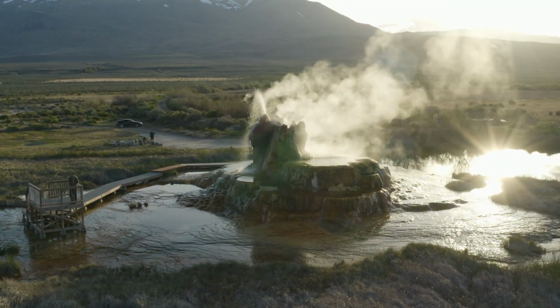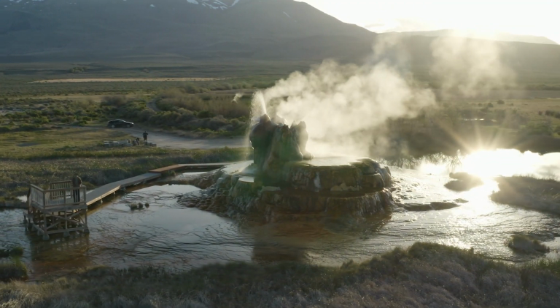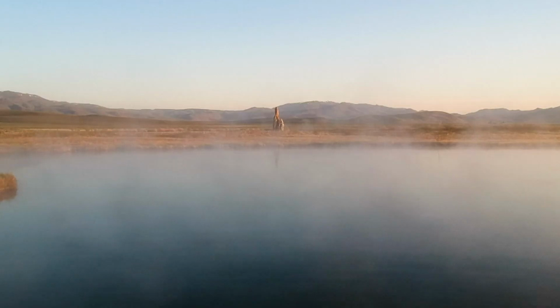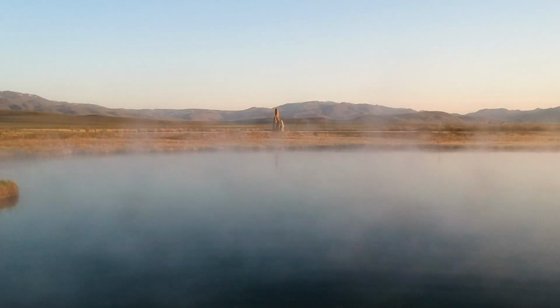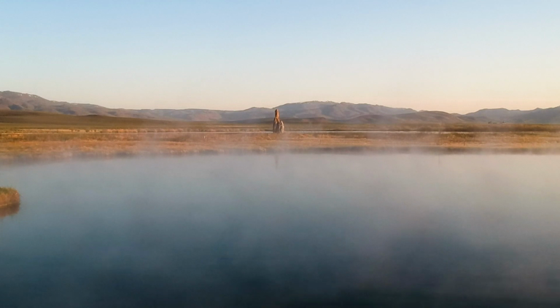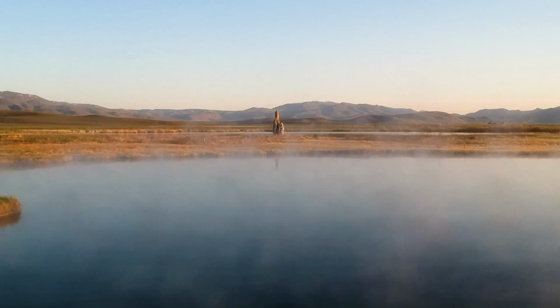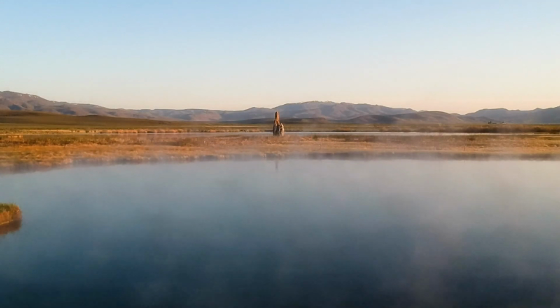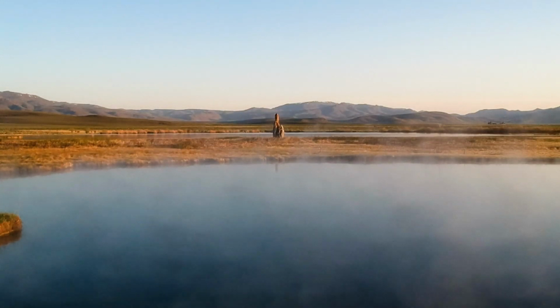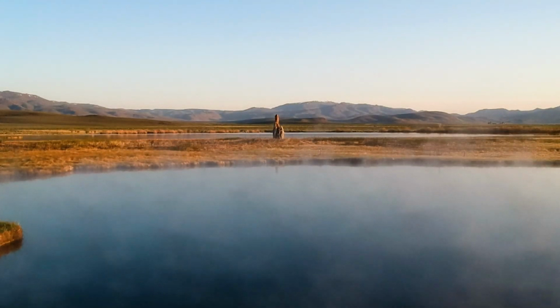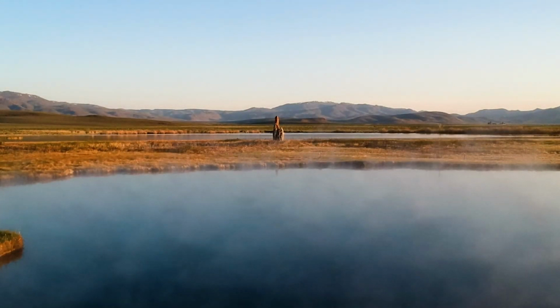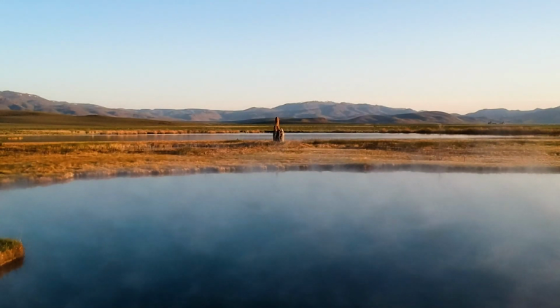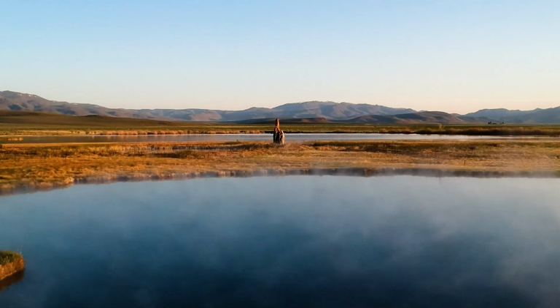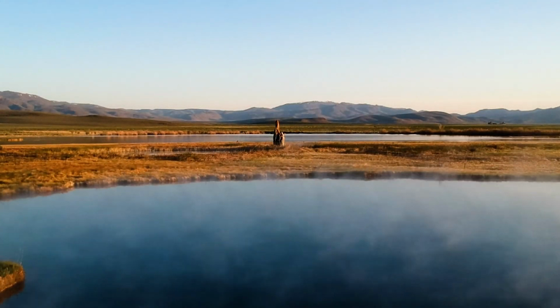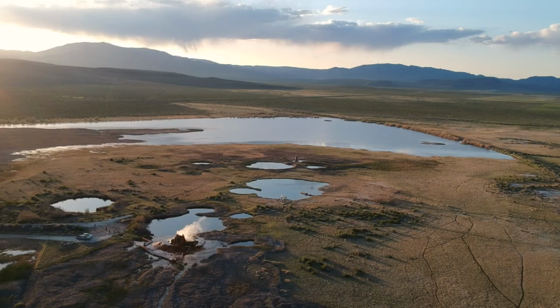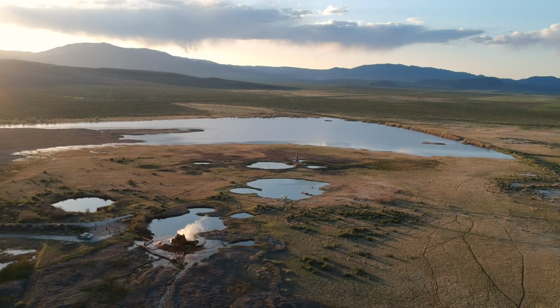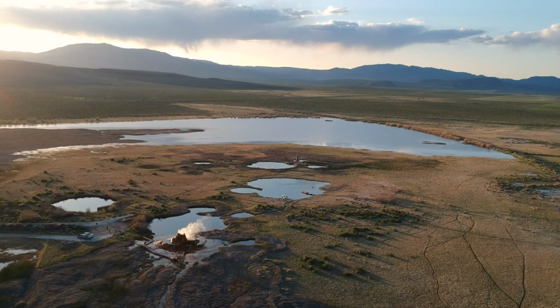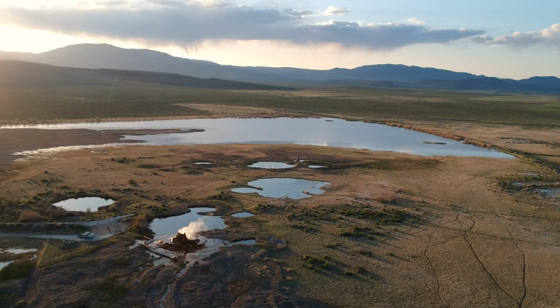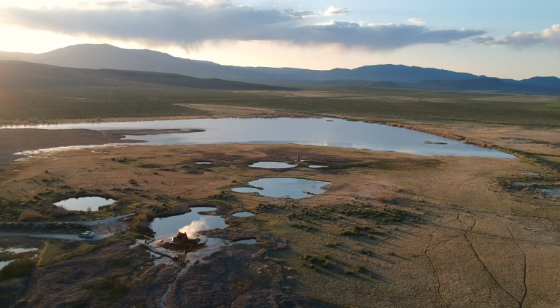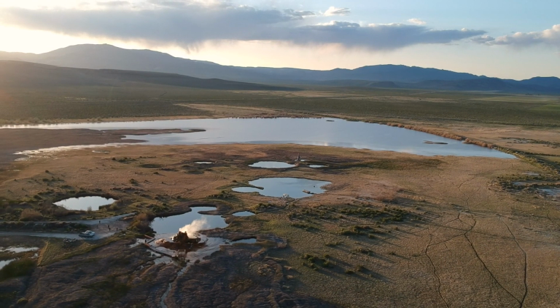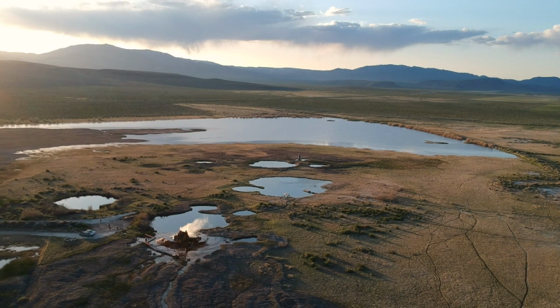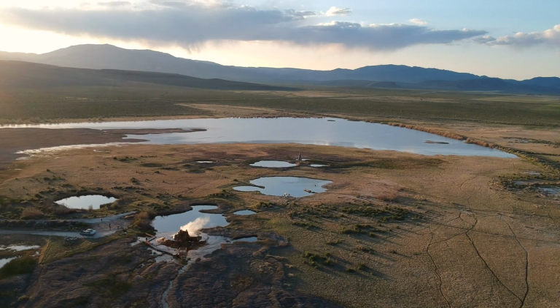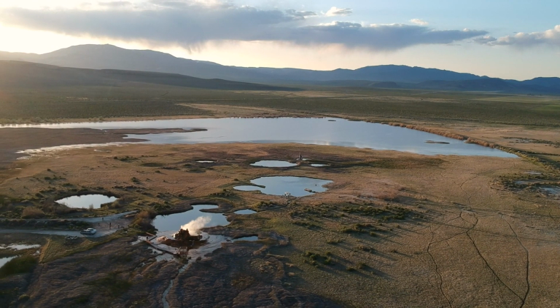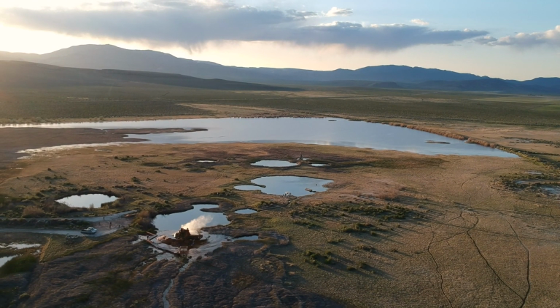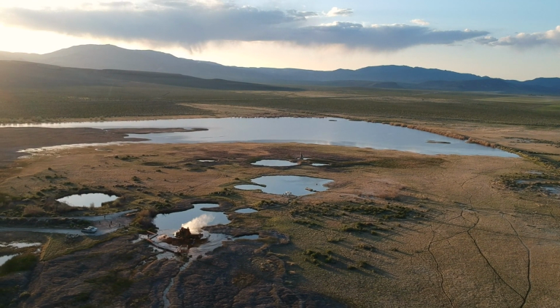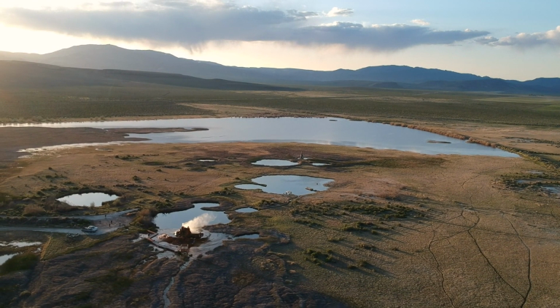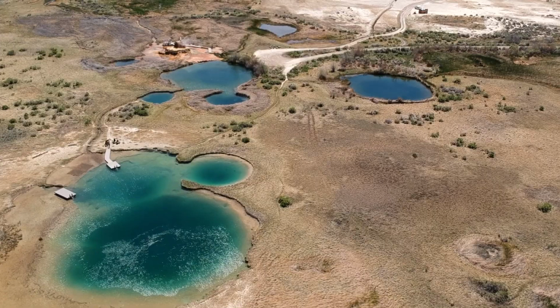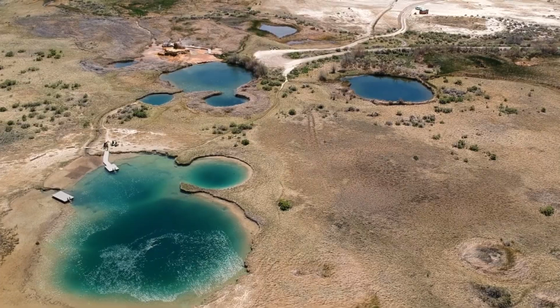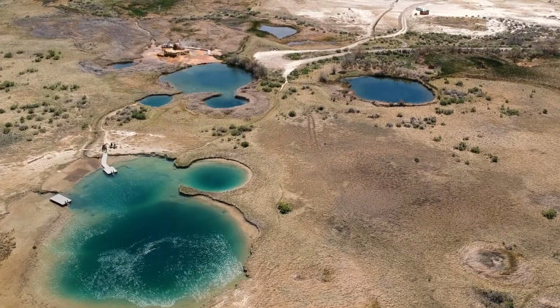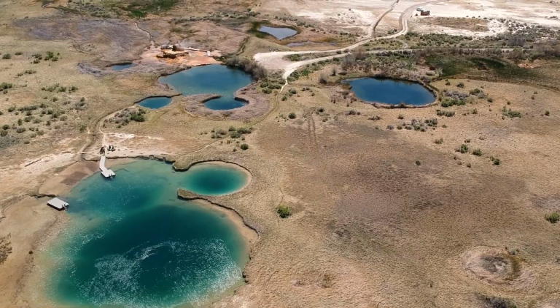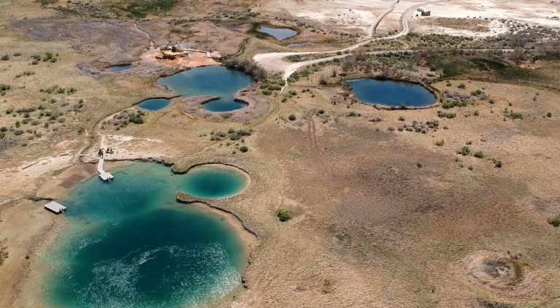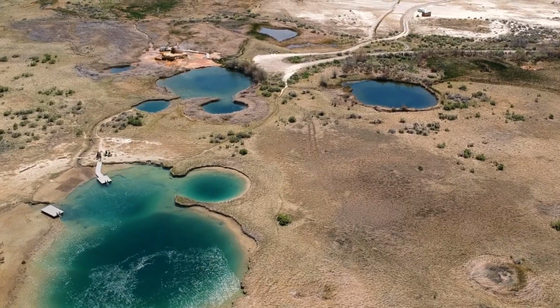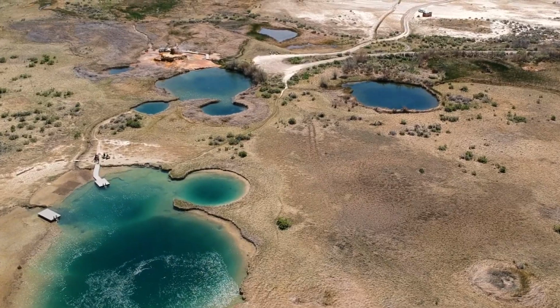There are geysers here. There are 90 pools. There's a lot of runoff from the mountains, so the streams fill up.